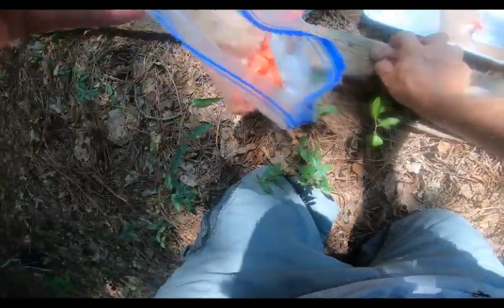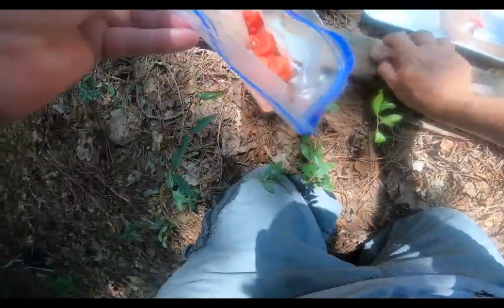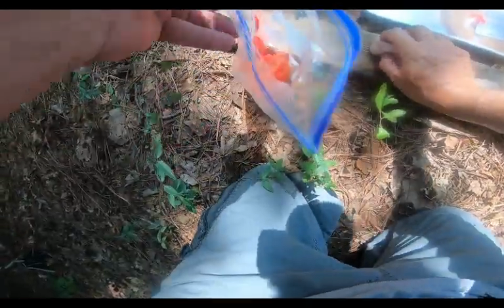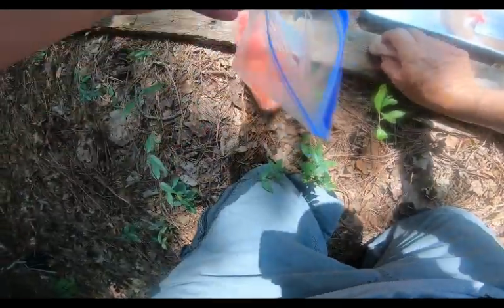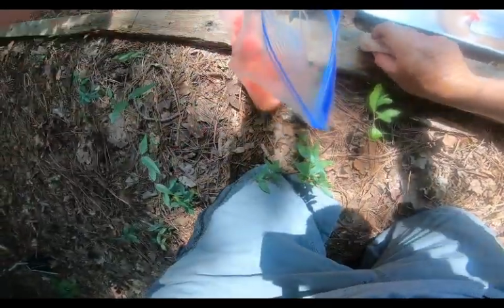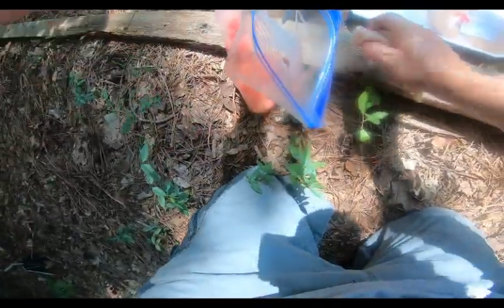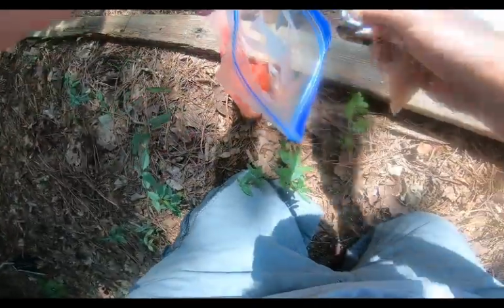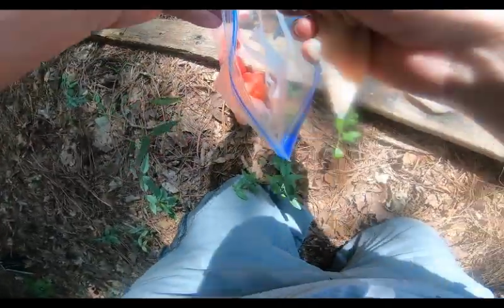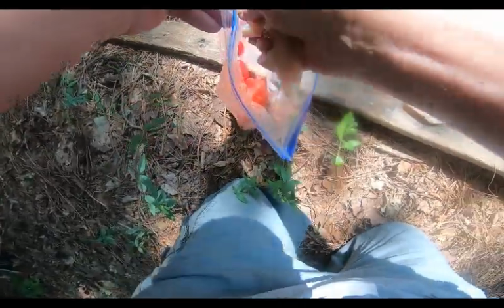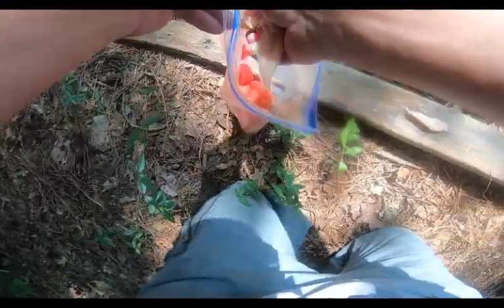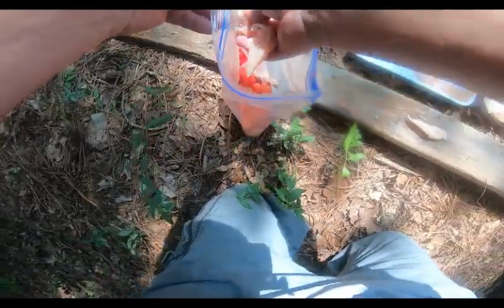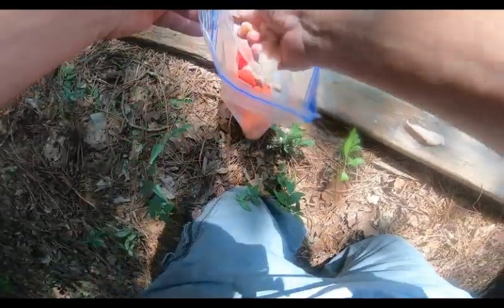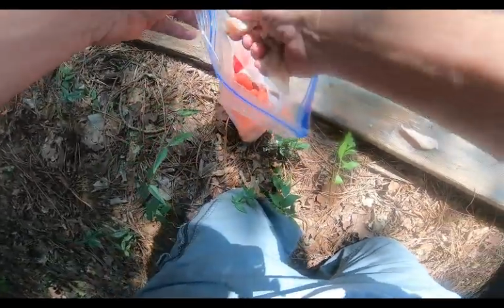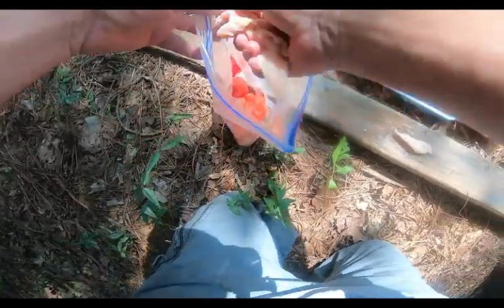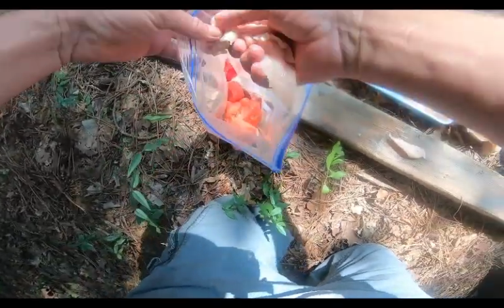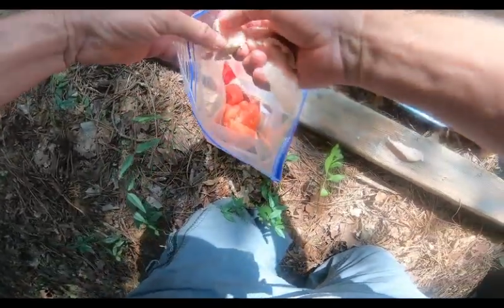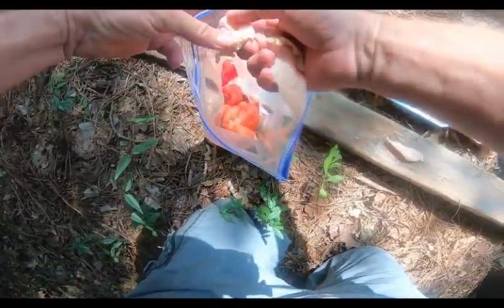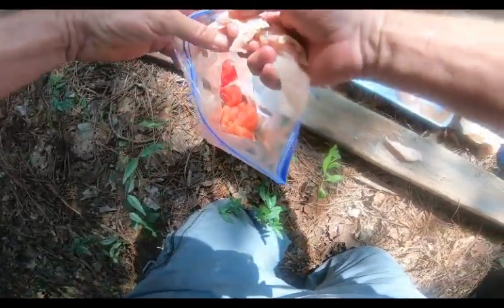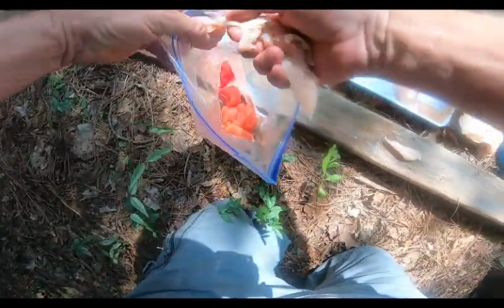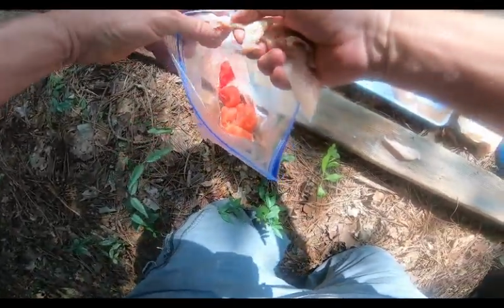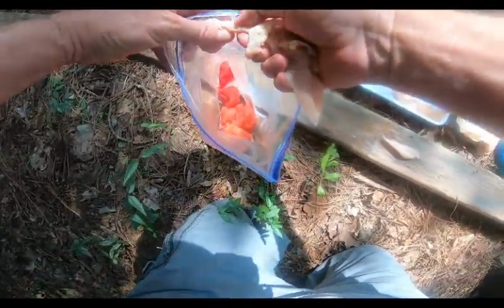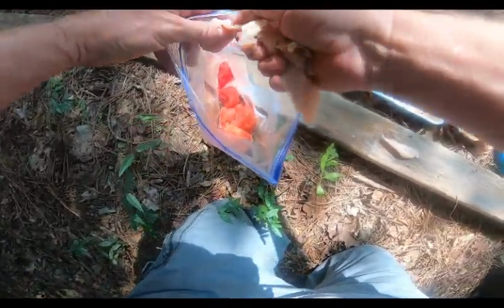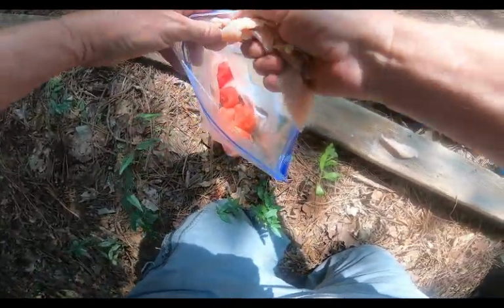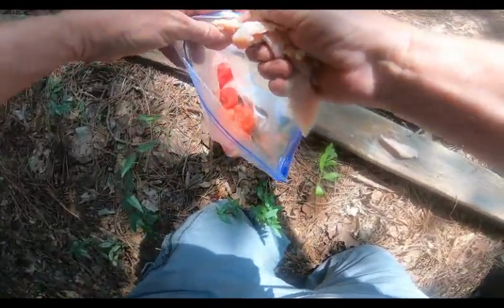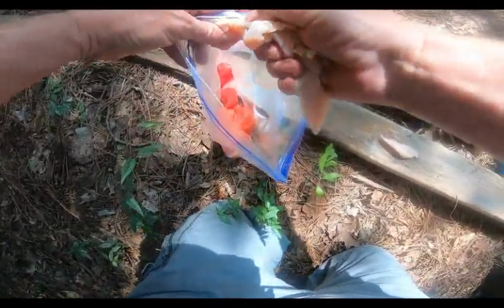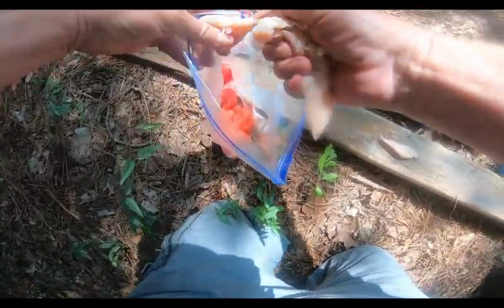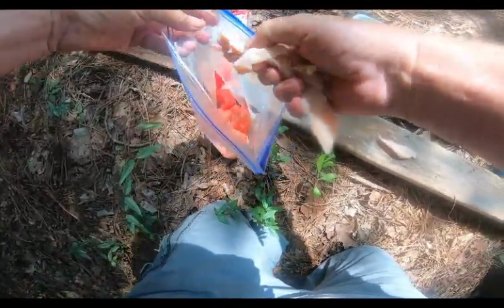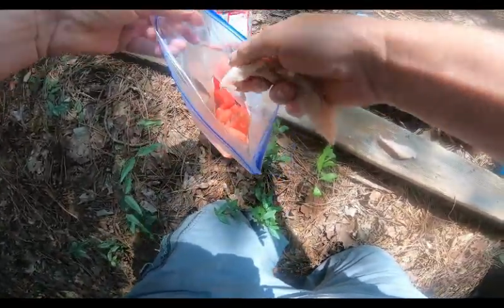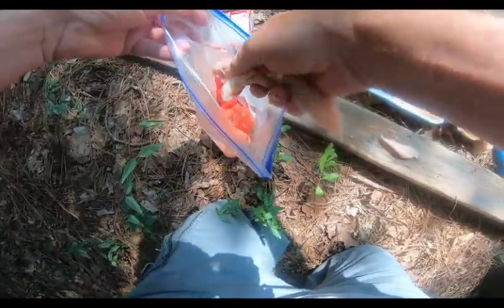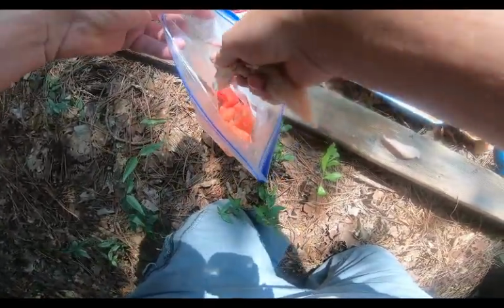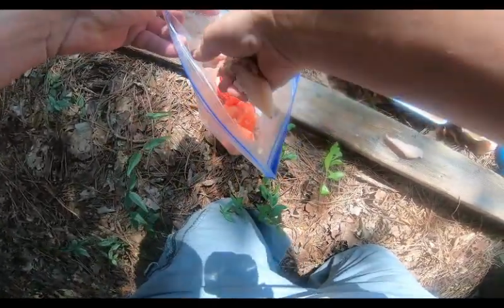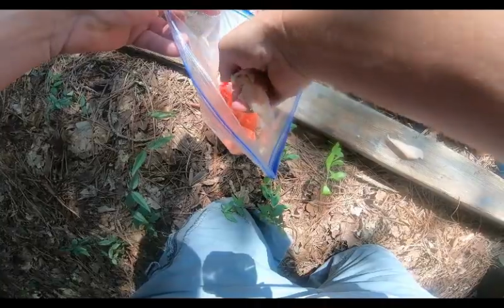Let's sprinkle this in, and then after we put it in, I'm going to give it a good shake.